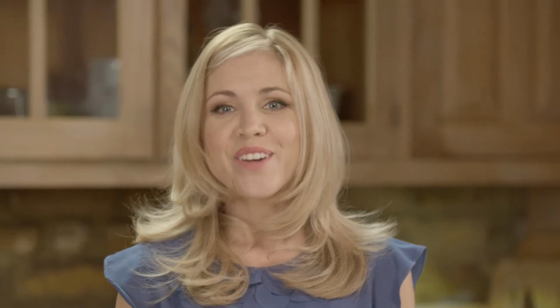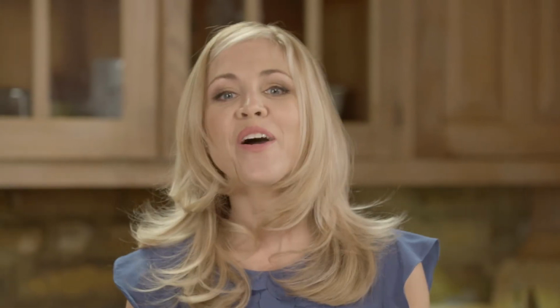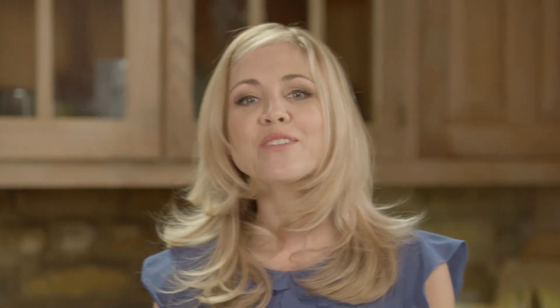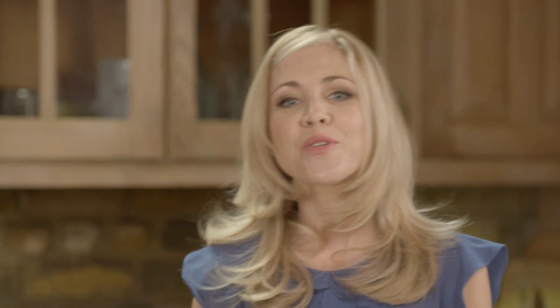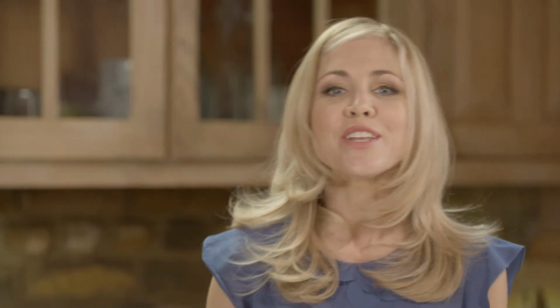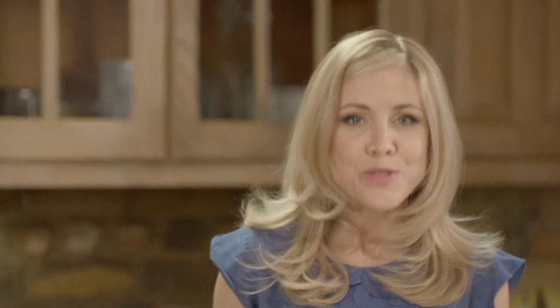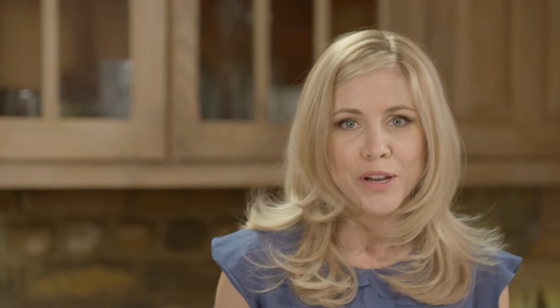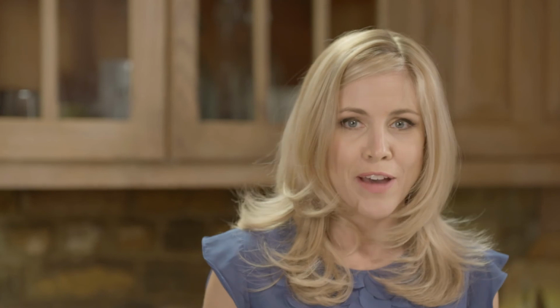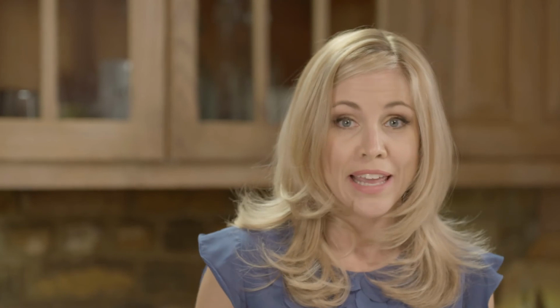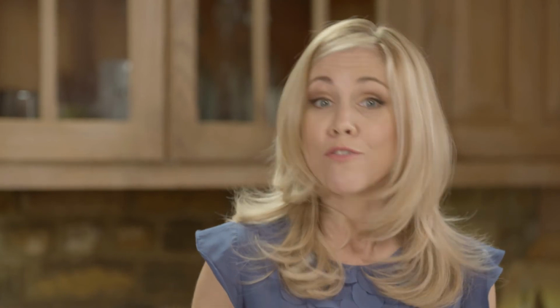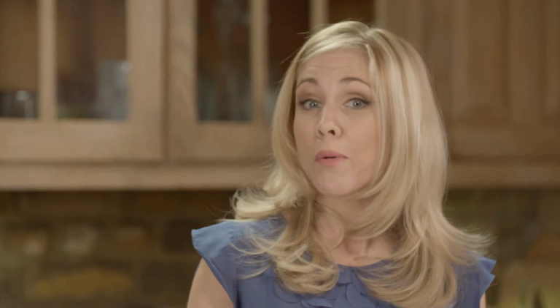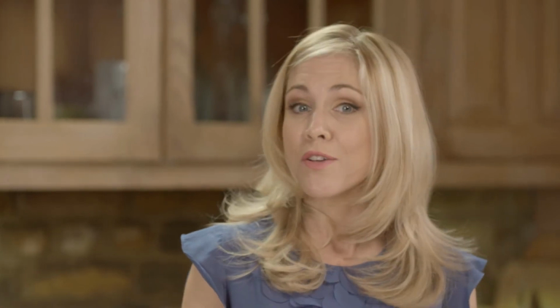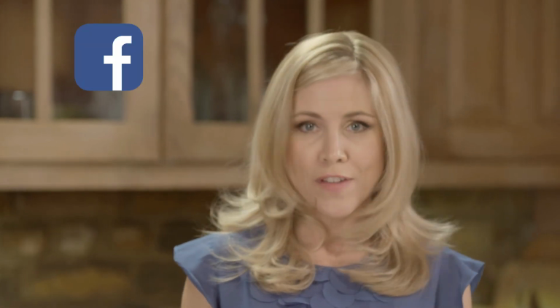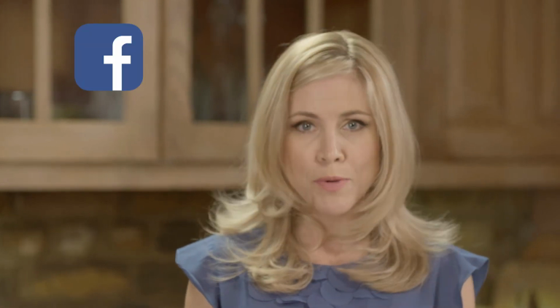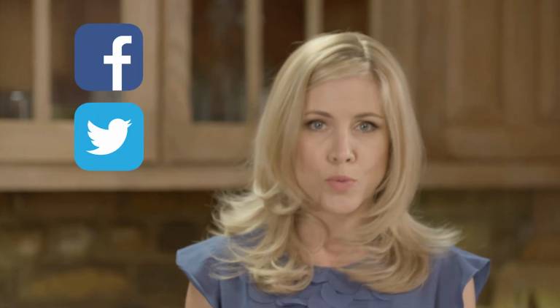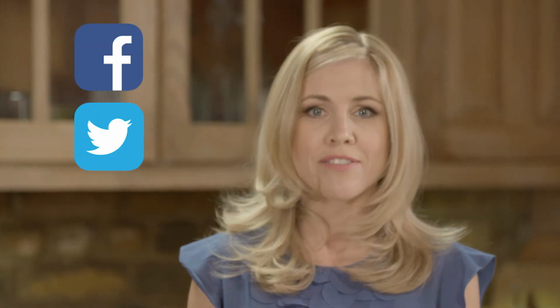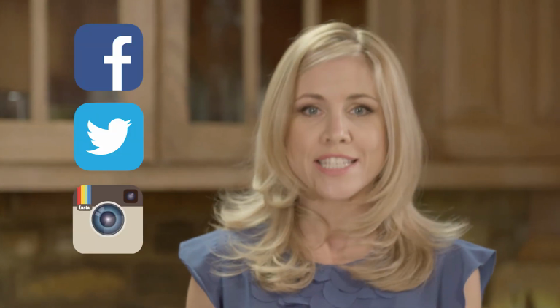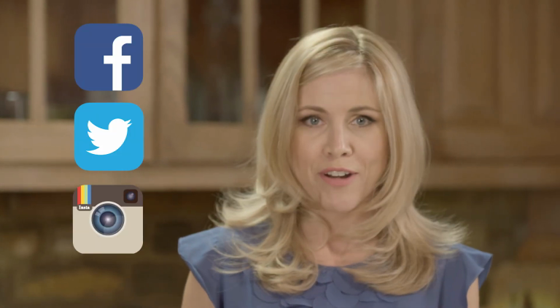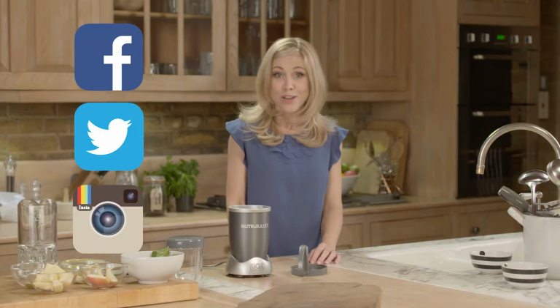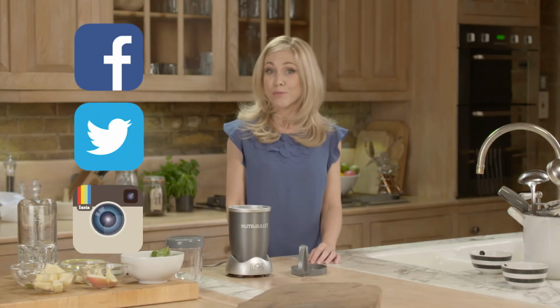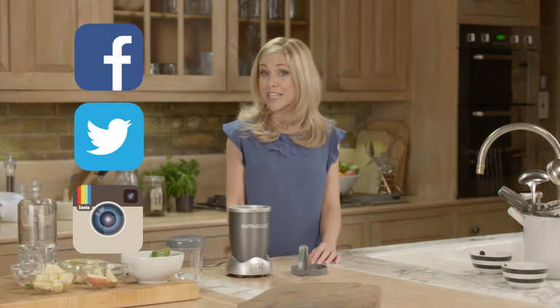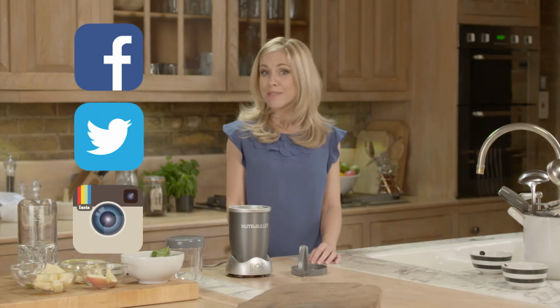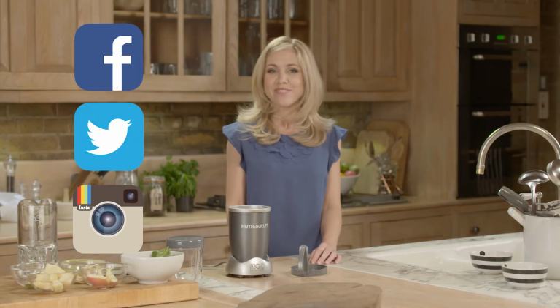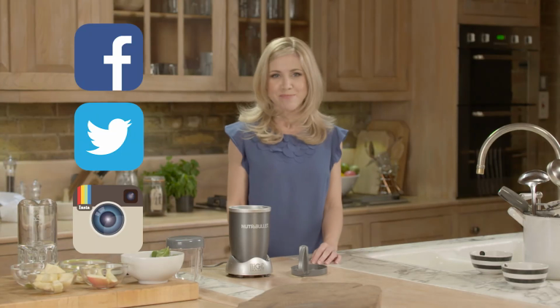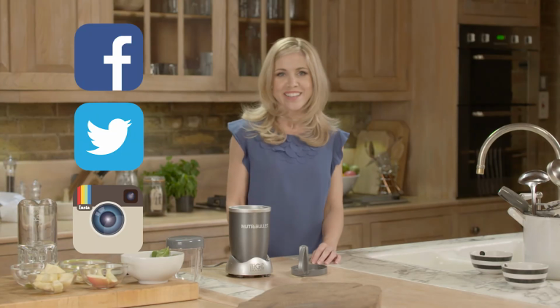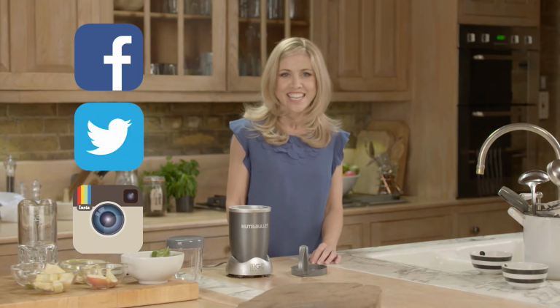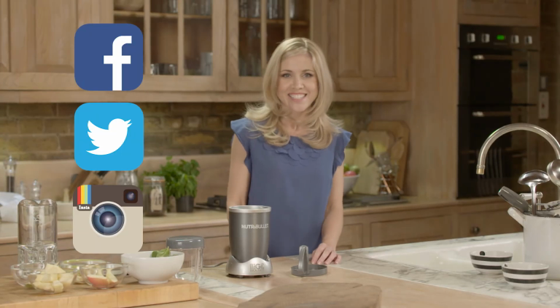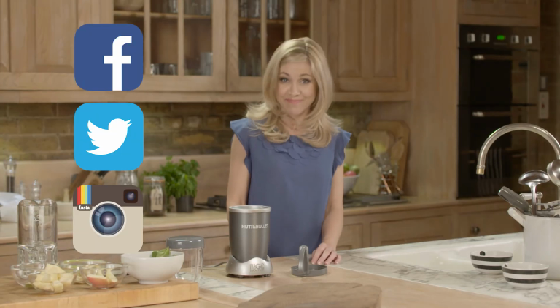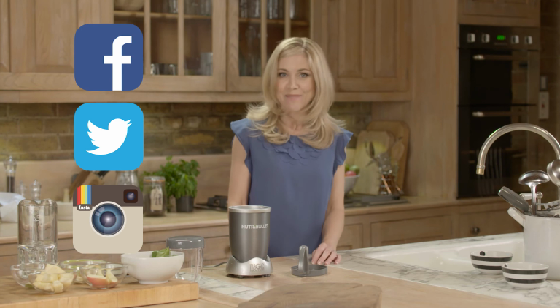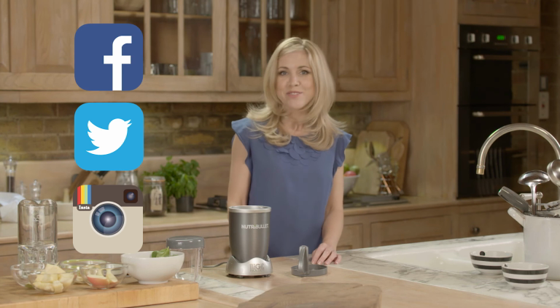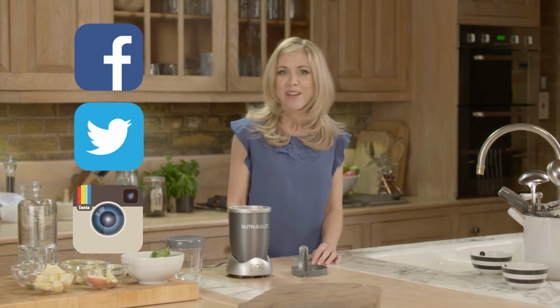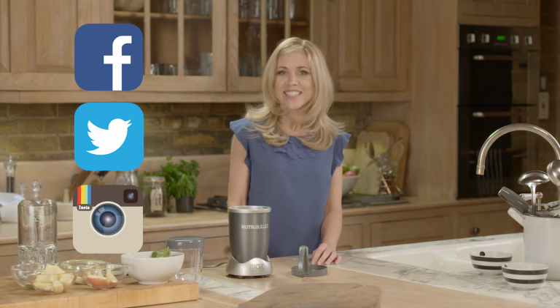Why not join the Nutribullet family and follow us on Facebook, Twitter and Instagram for more tips and recipe ideas. Happy Nutriblasting!